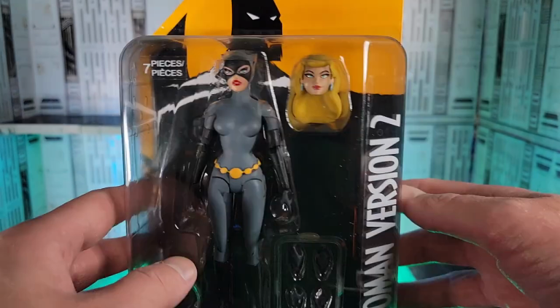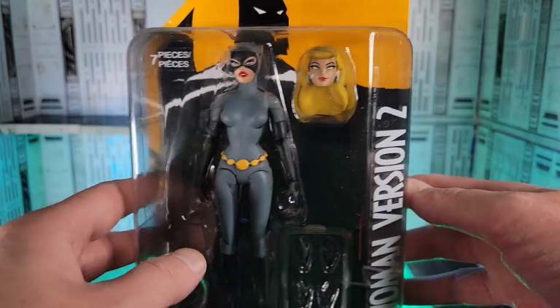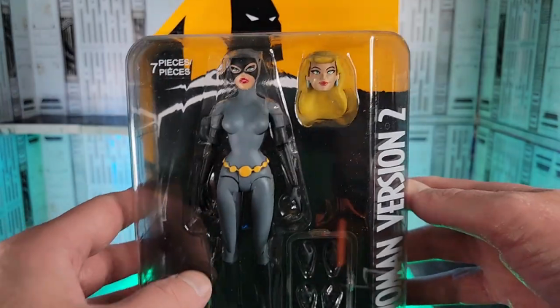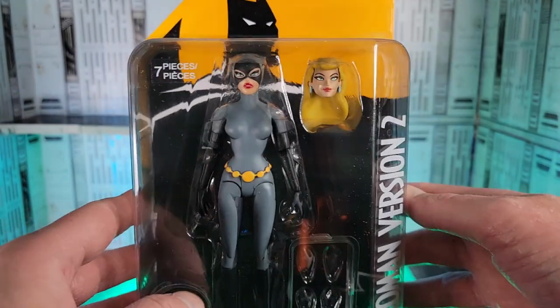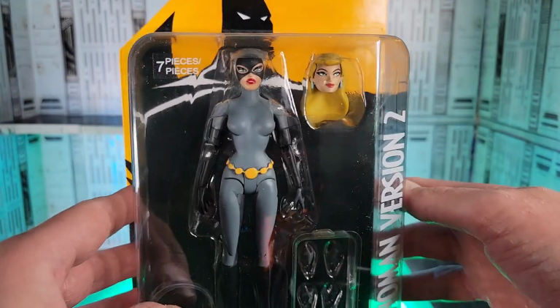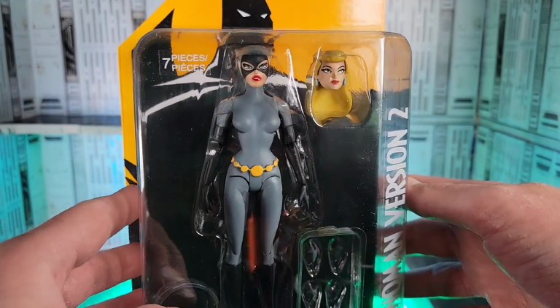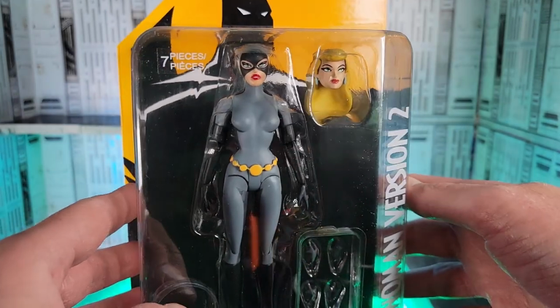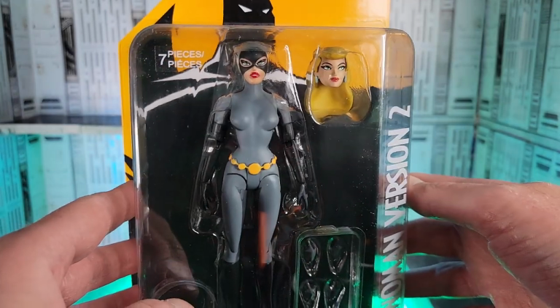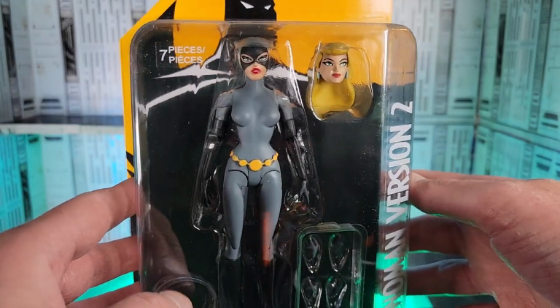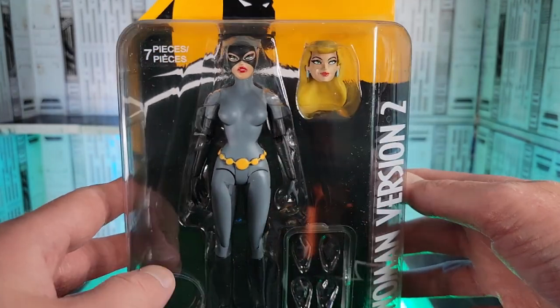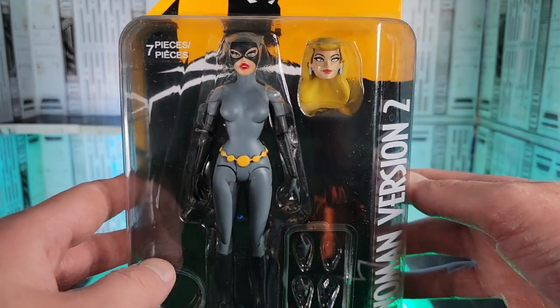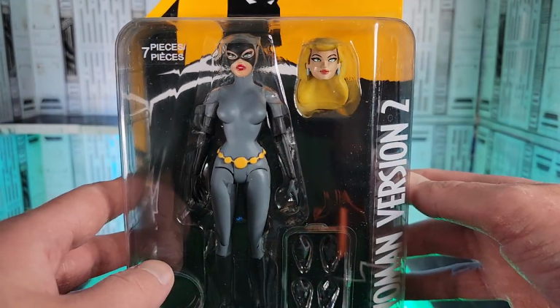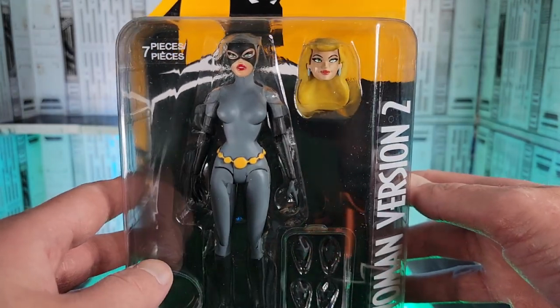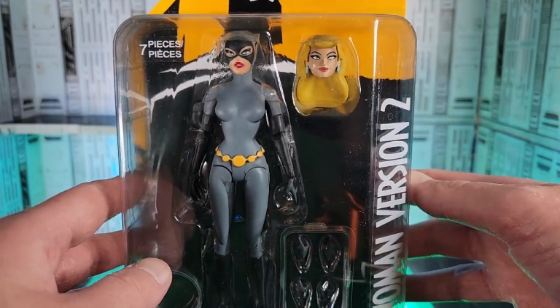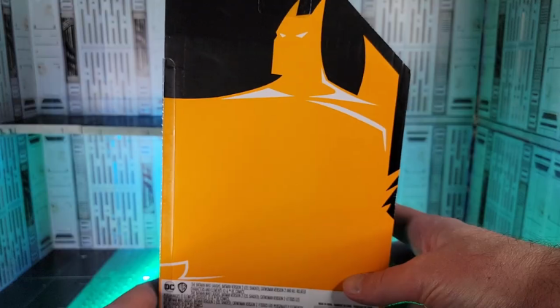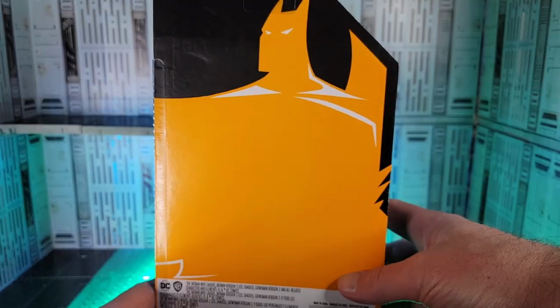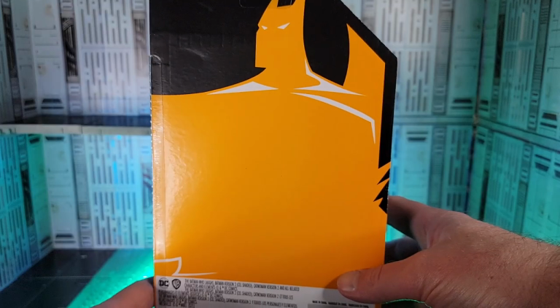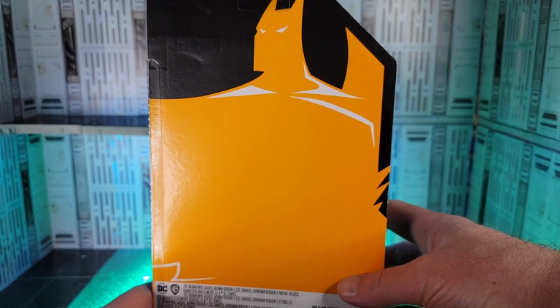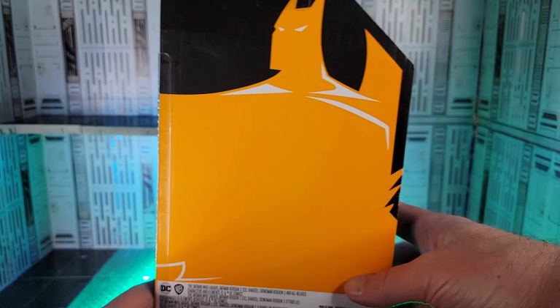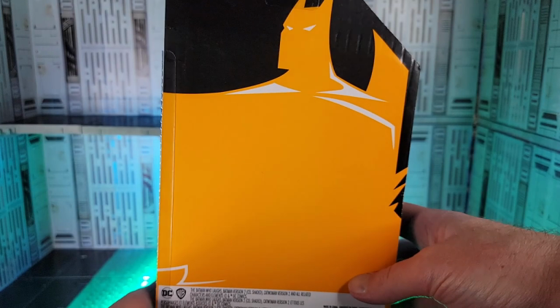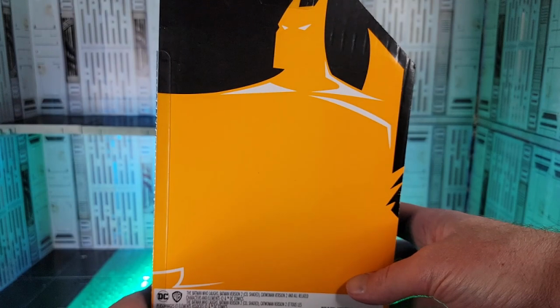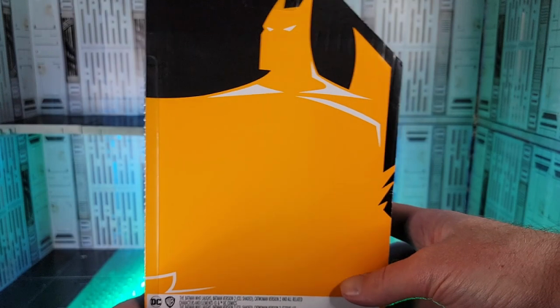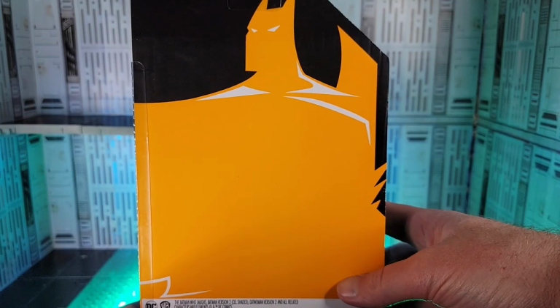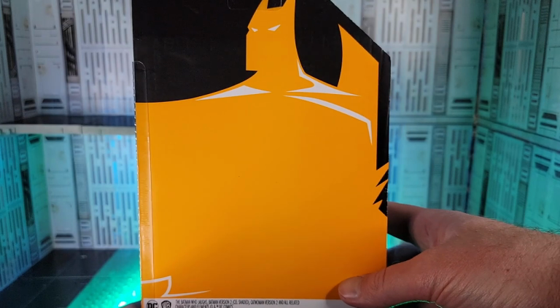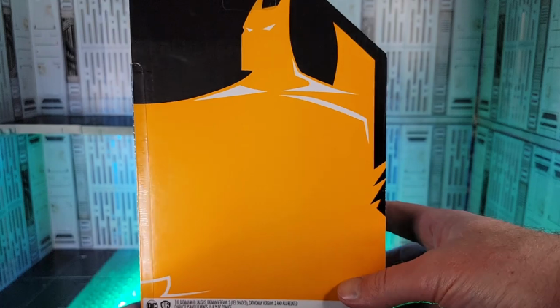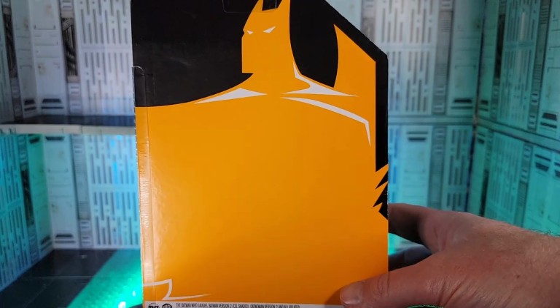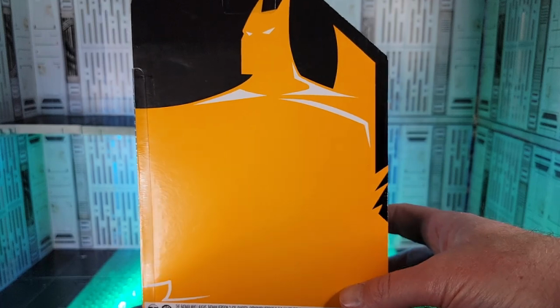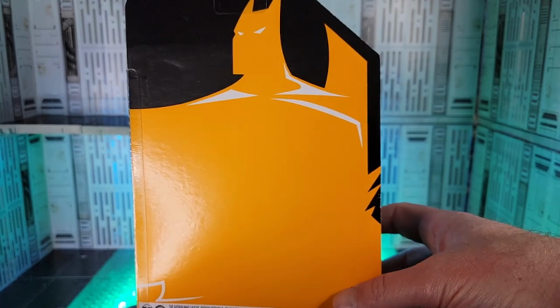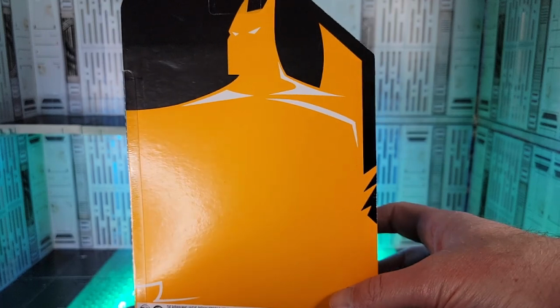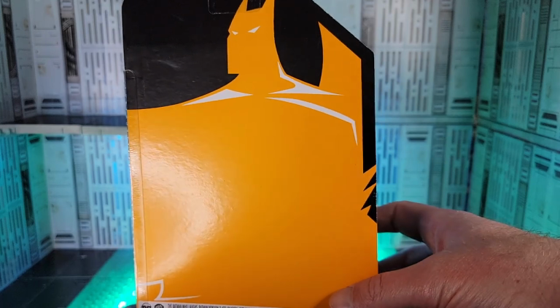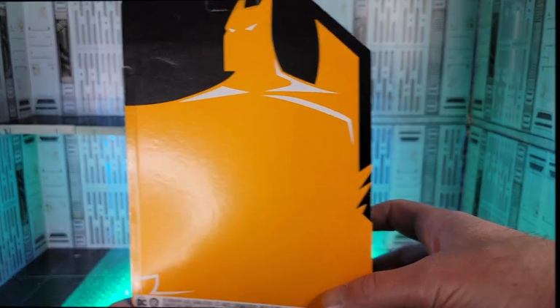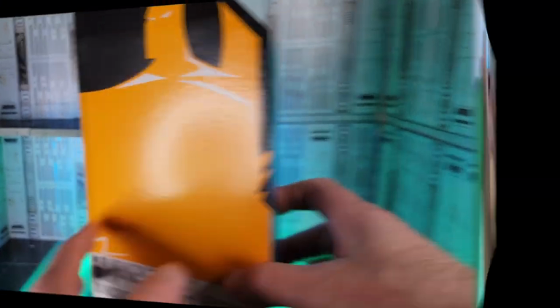Let me know if you guys collect this version of Batman figures. Look at the art on the back too — that cowl is awesome.